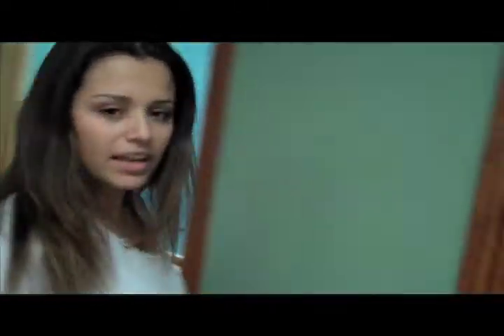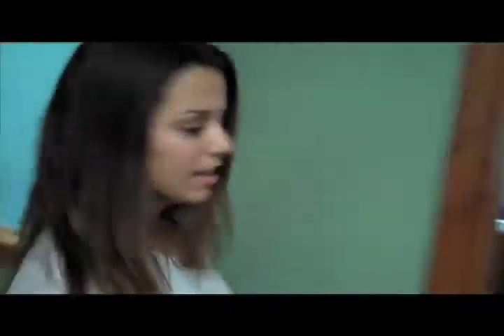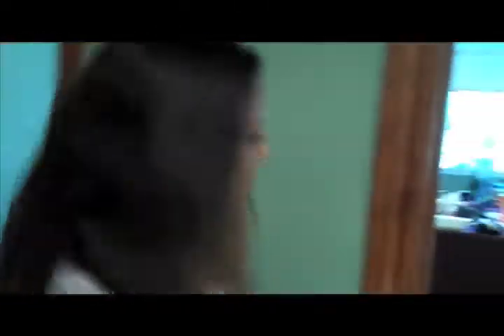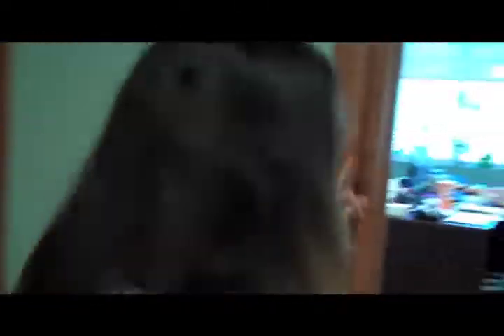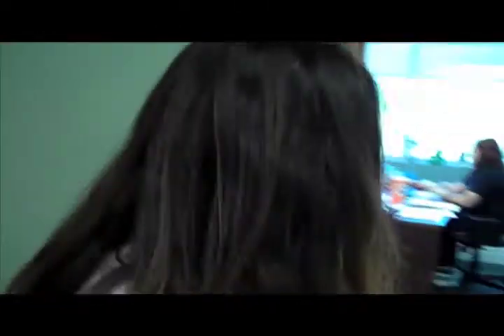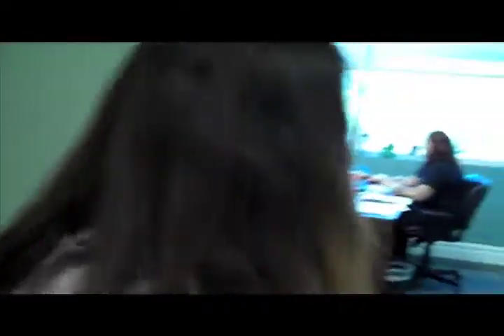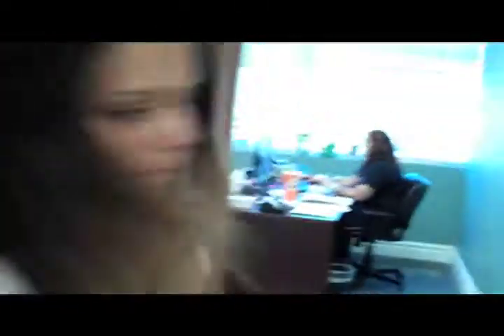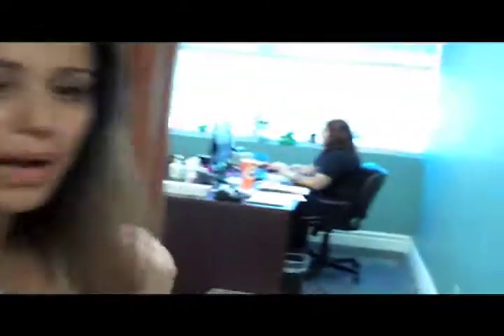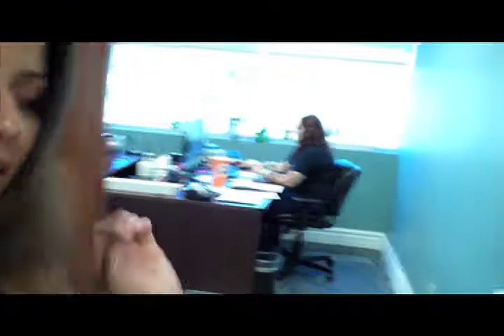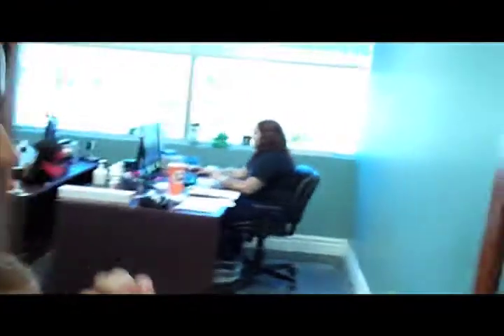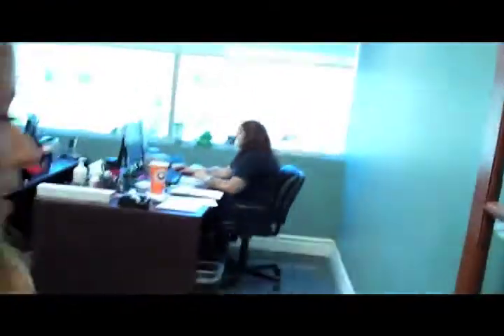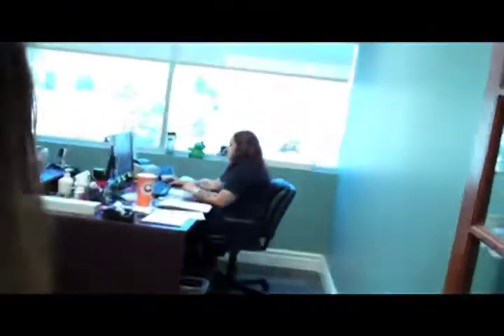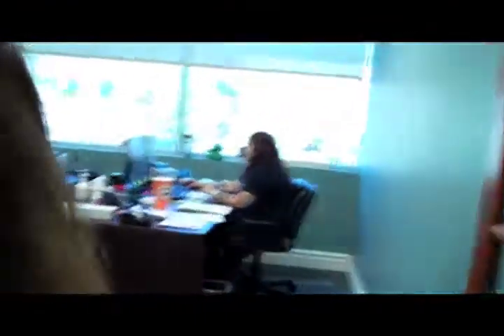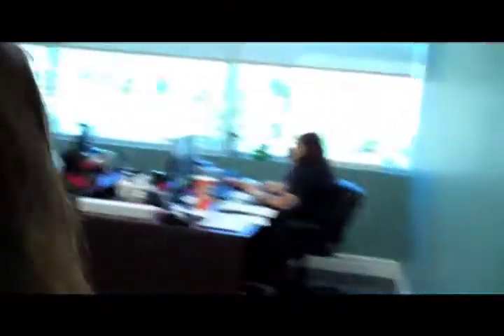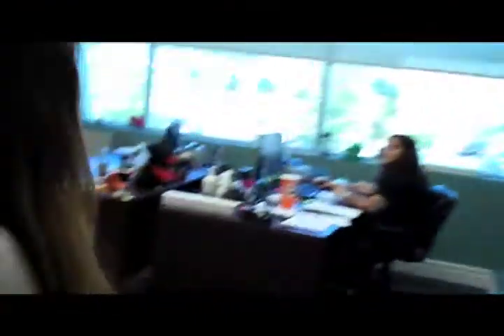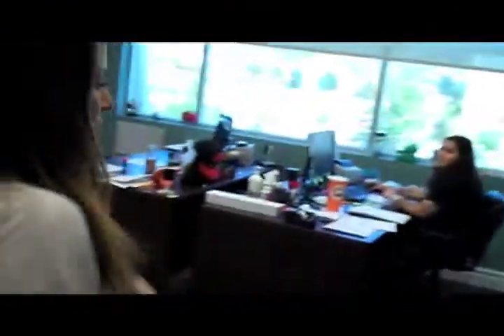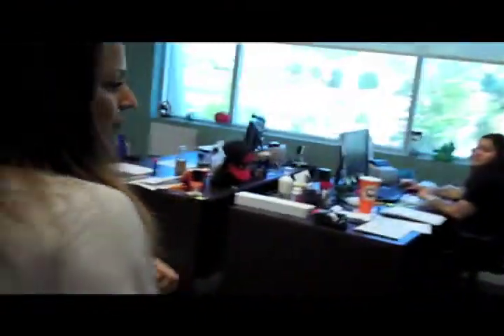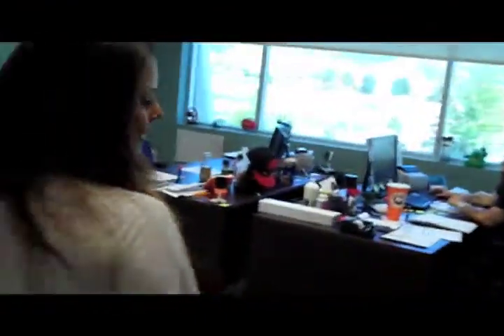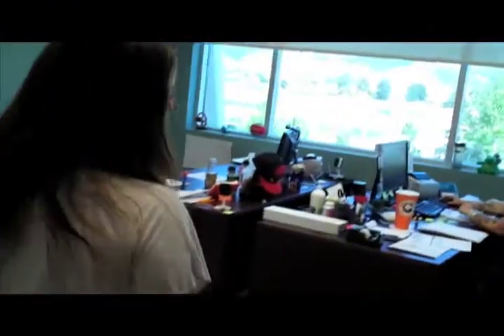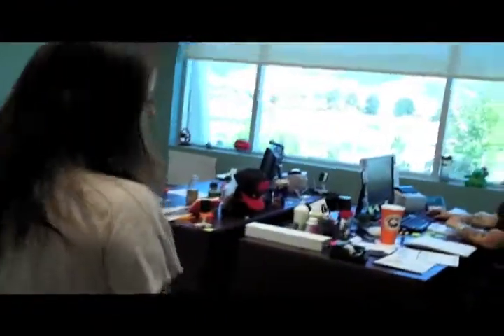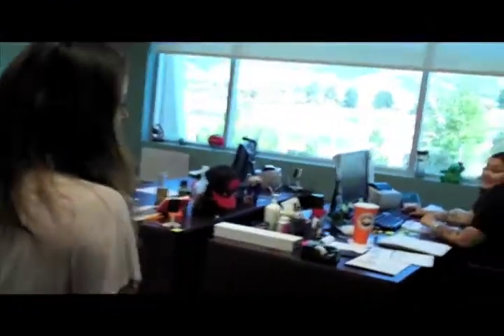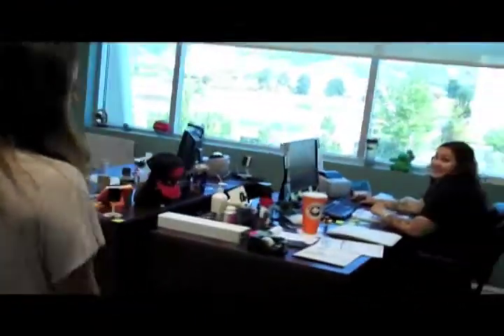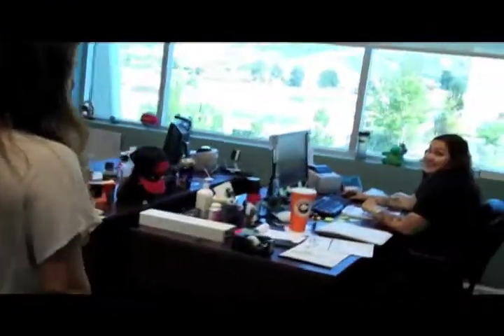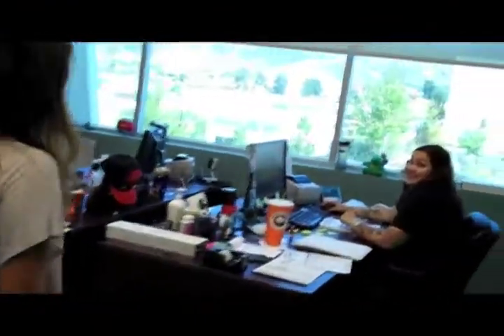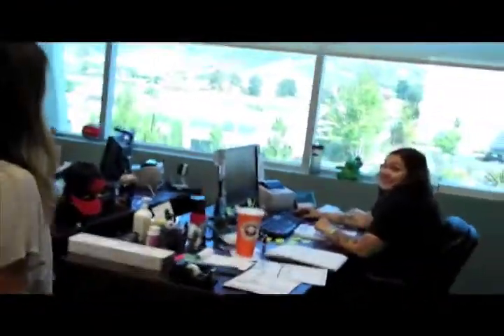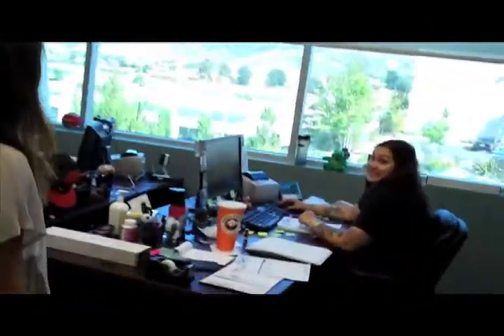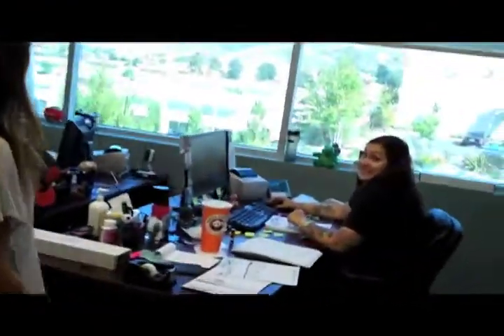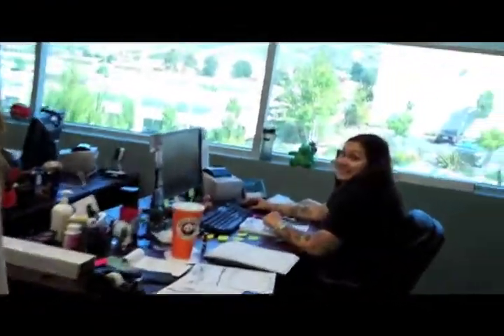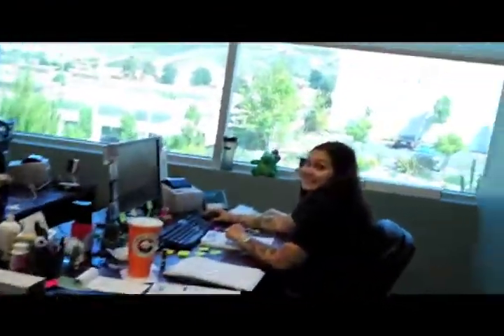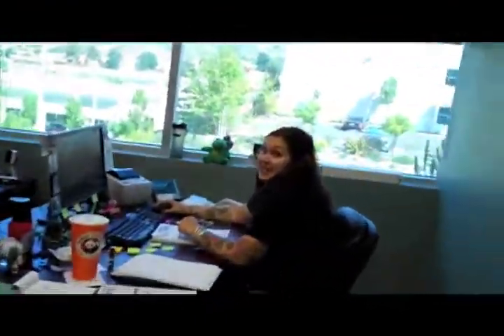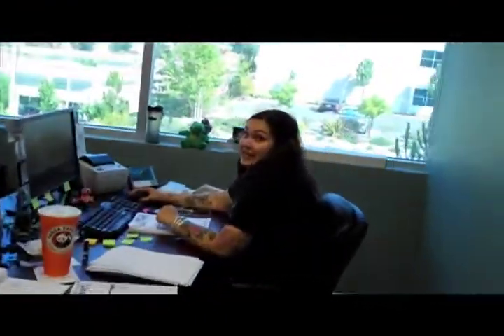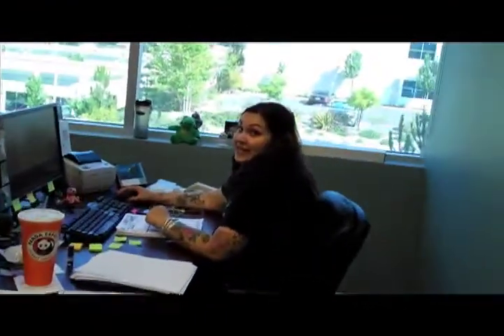This is our buyer for Wicked Body Jewels — Sabrina. Say hello.